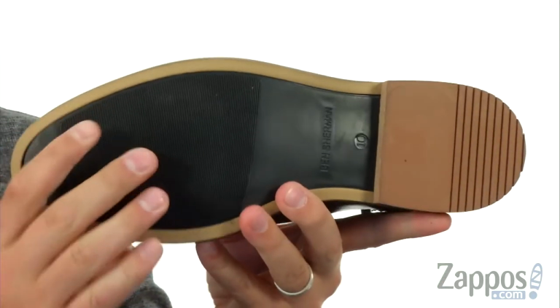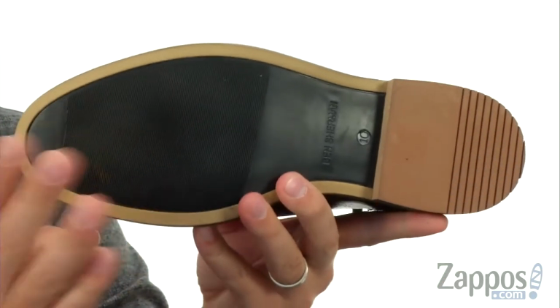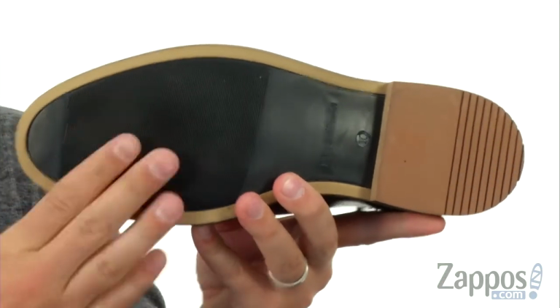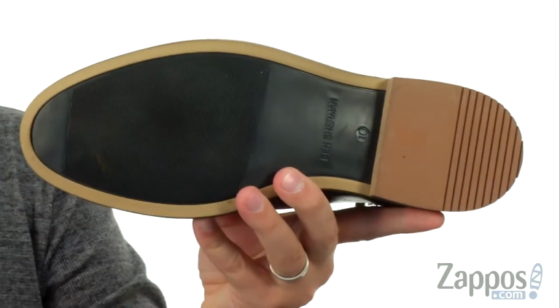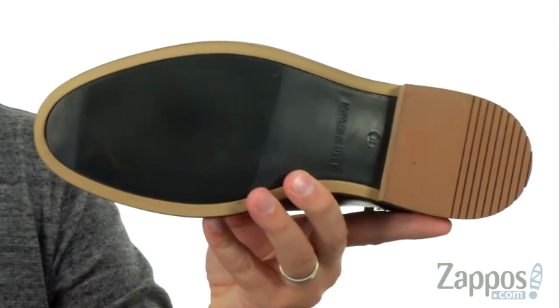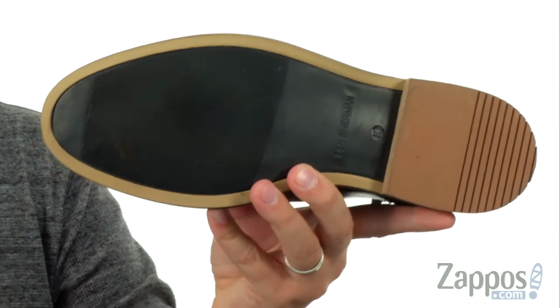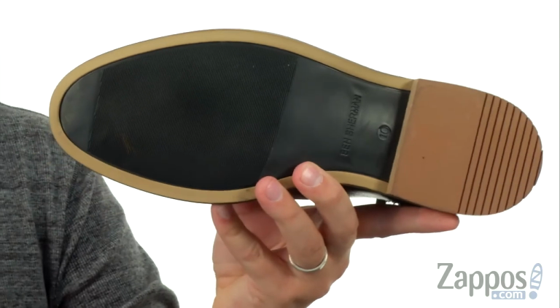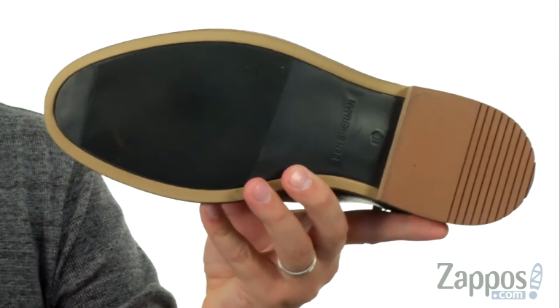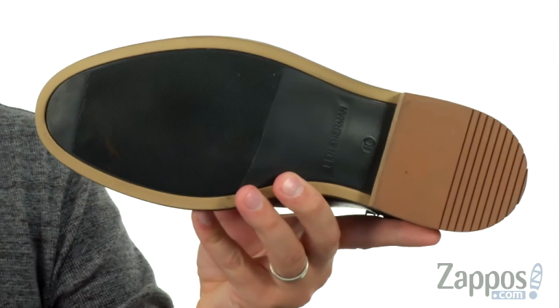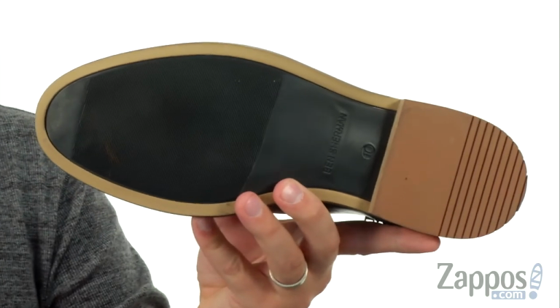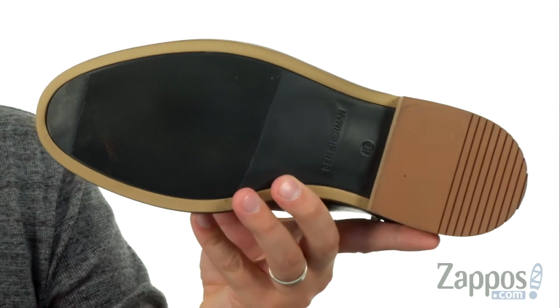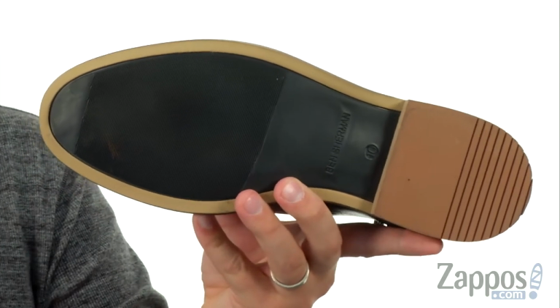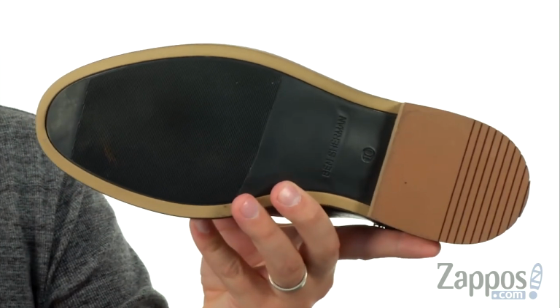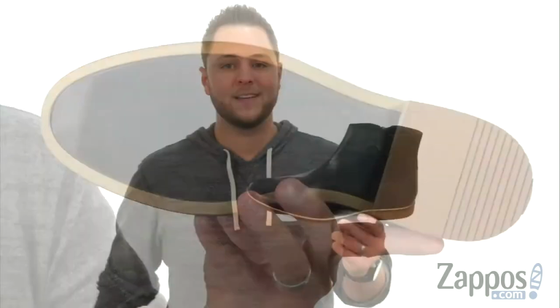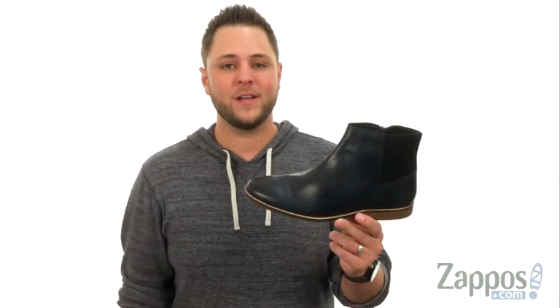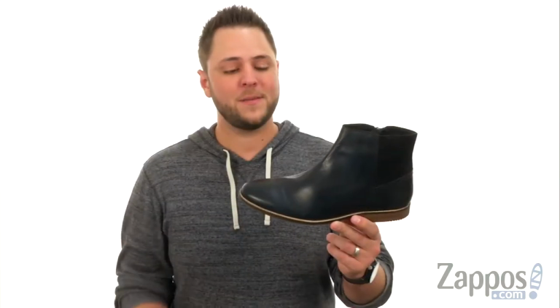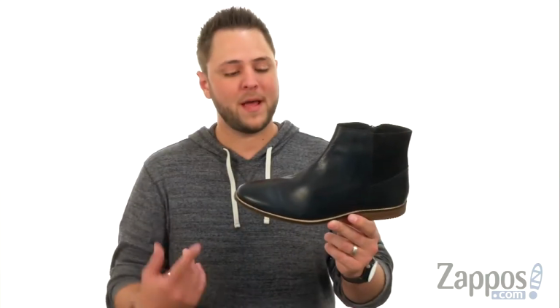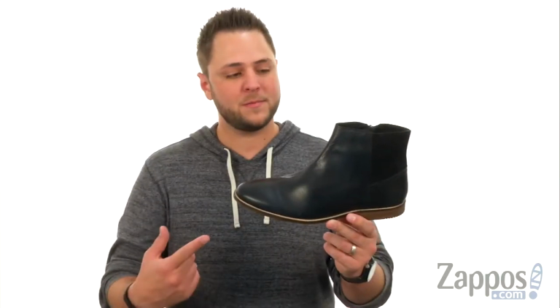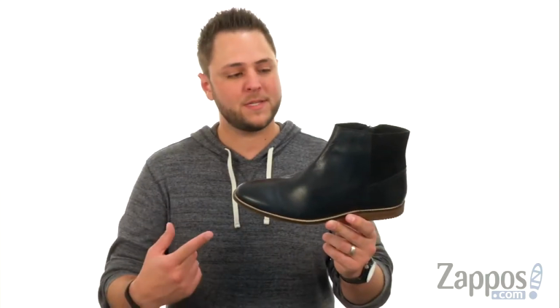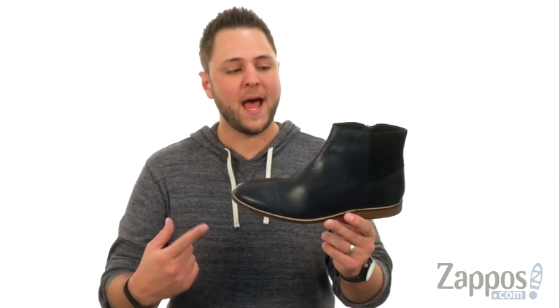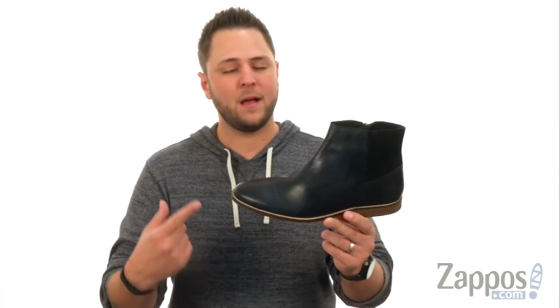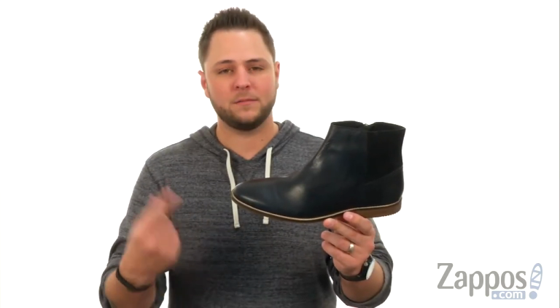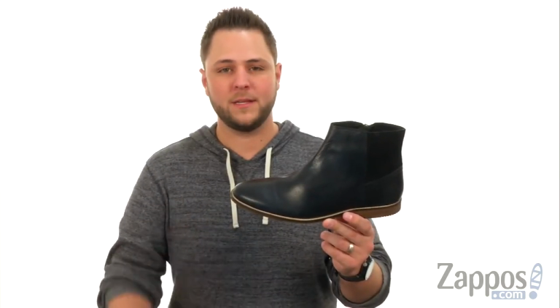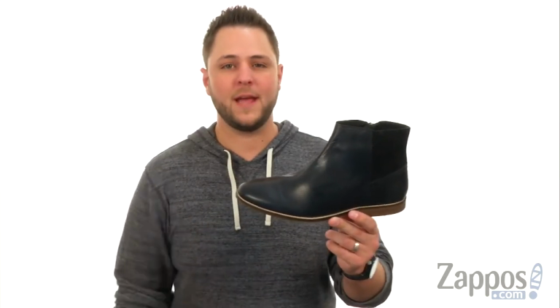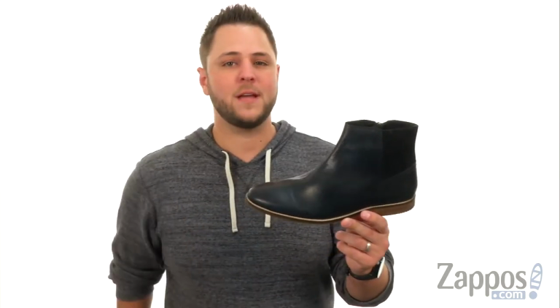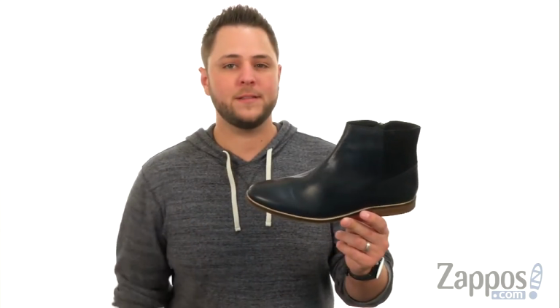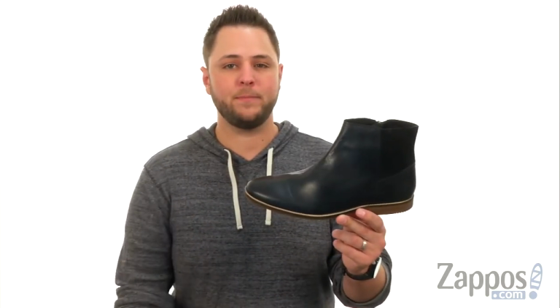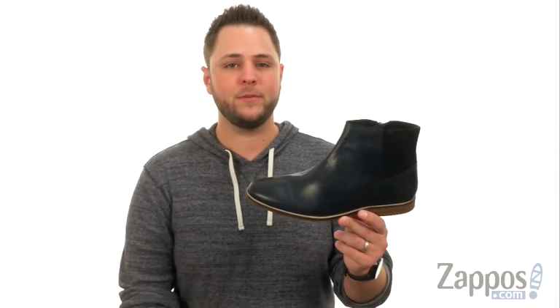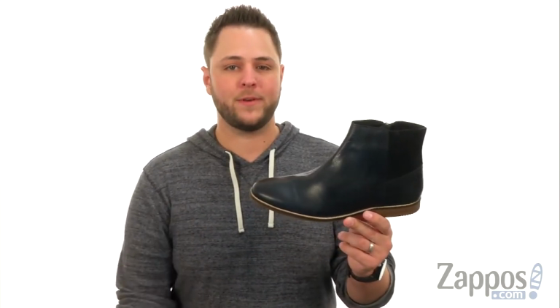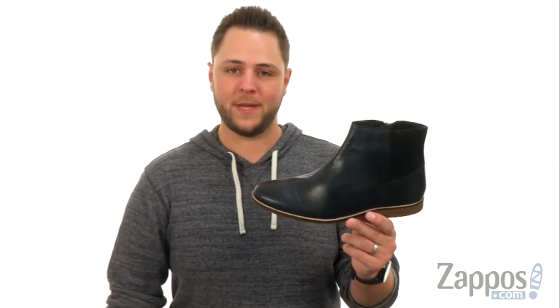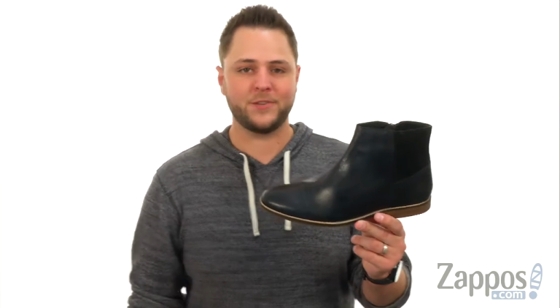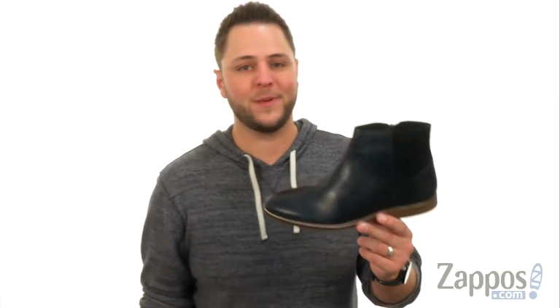Plenty of flex, and that sturdy rubber outsole on bottom. We're gonna zip on some style with the Gaston Zip Boot from Ben Sherman.